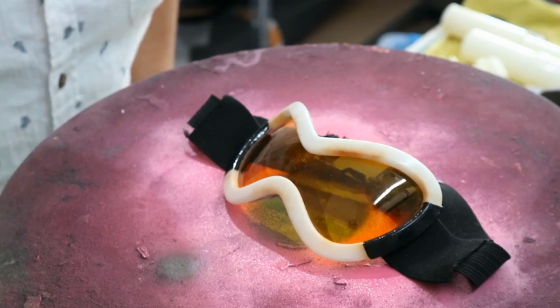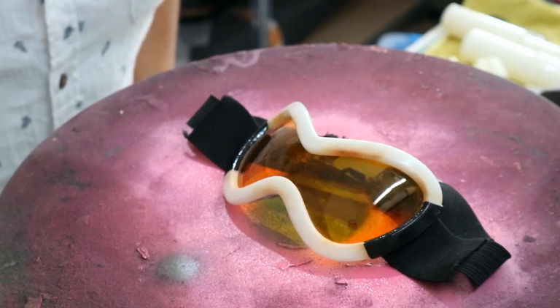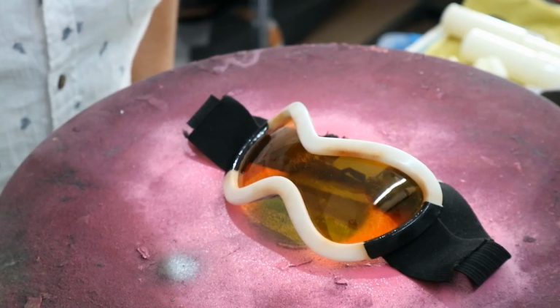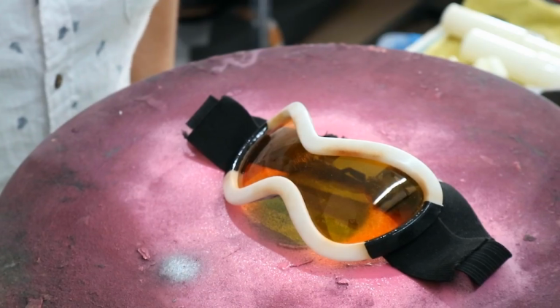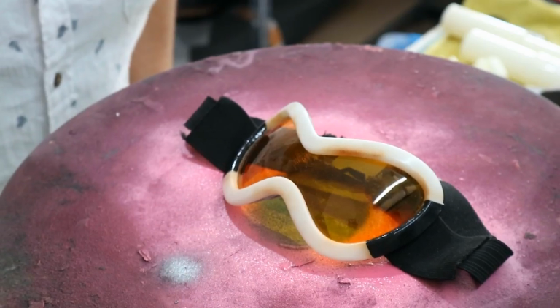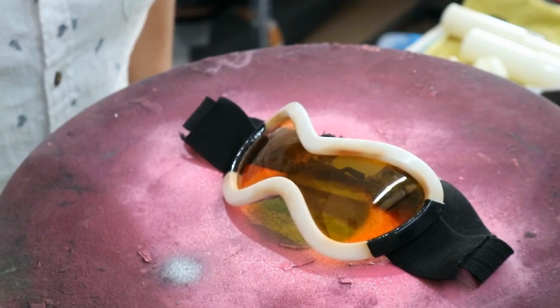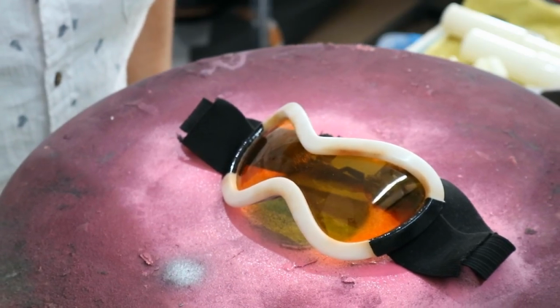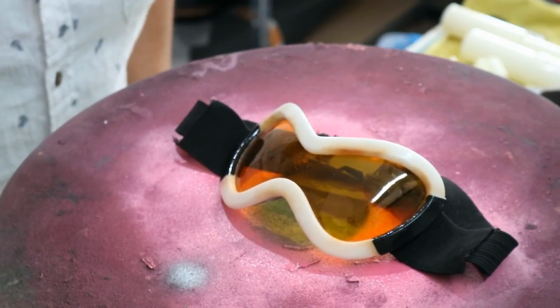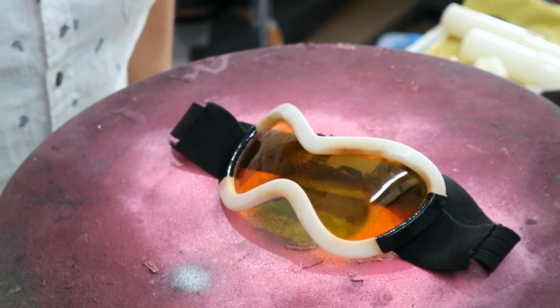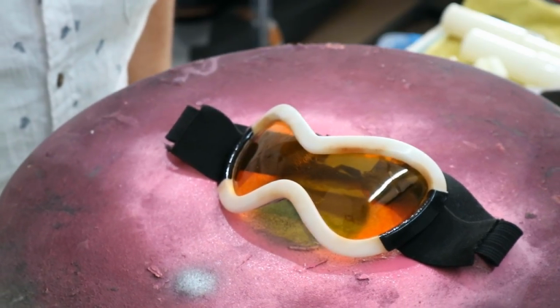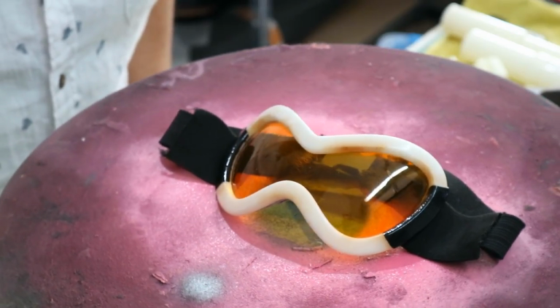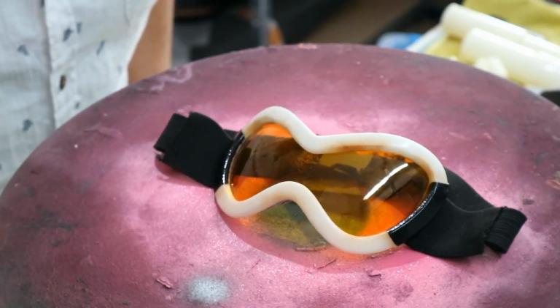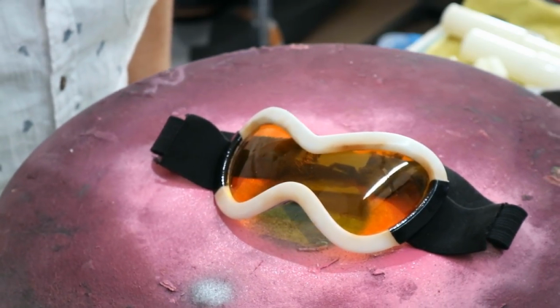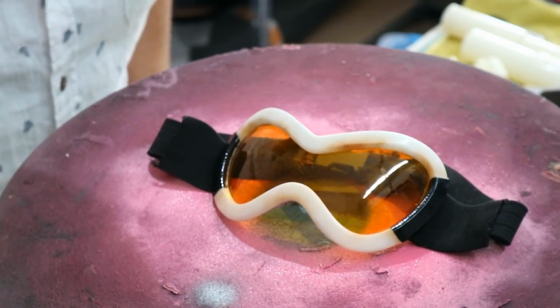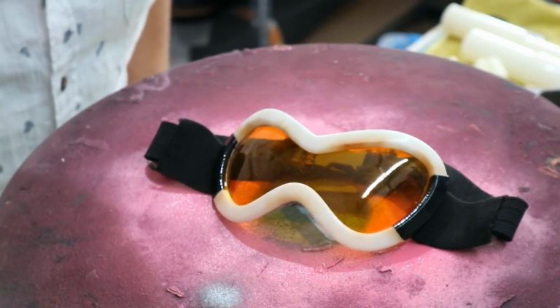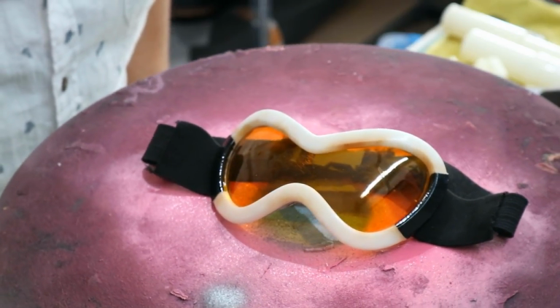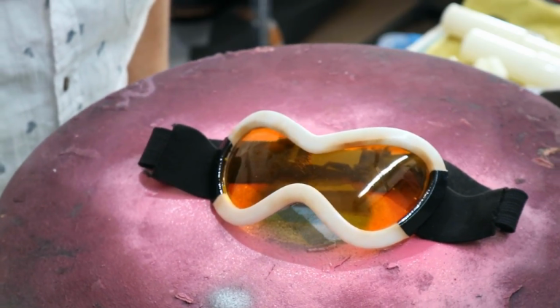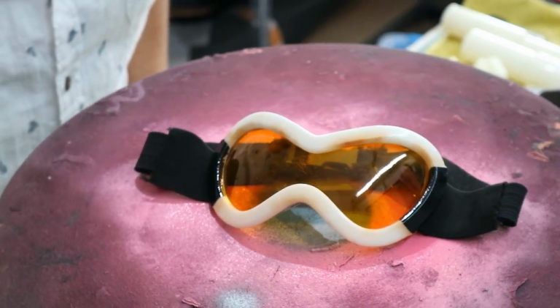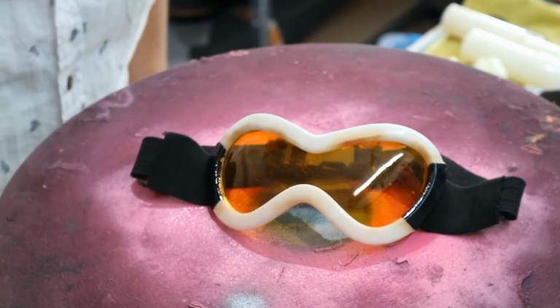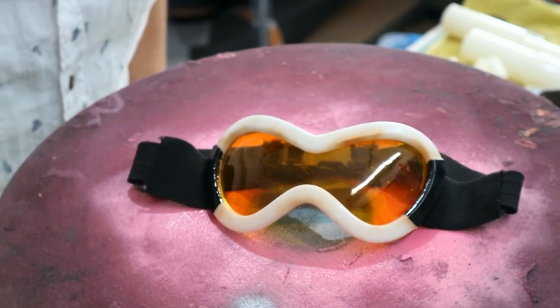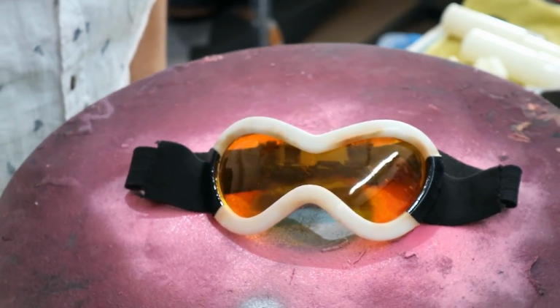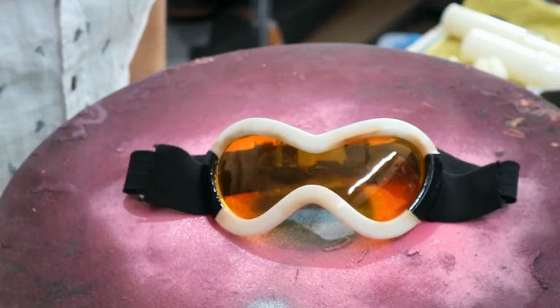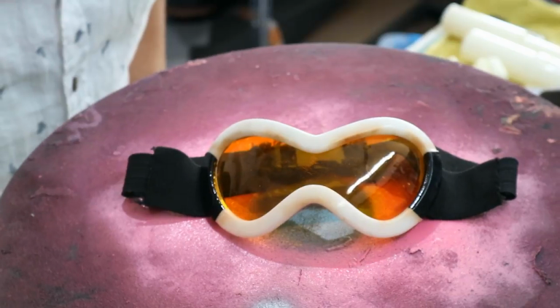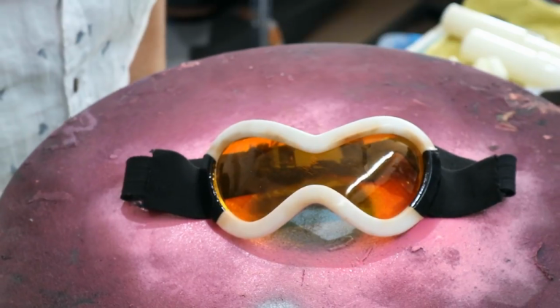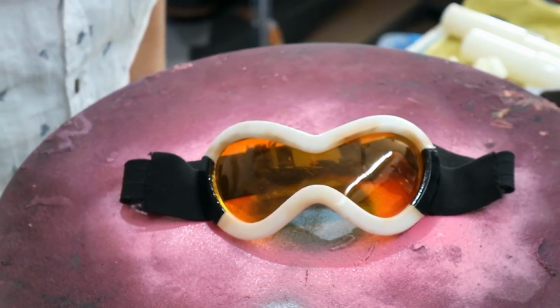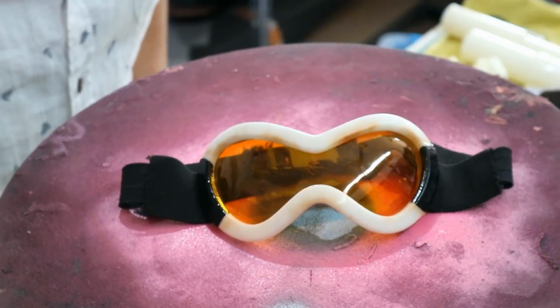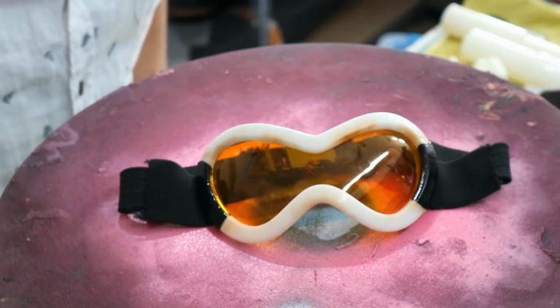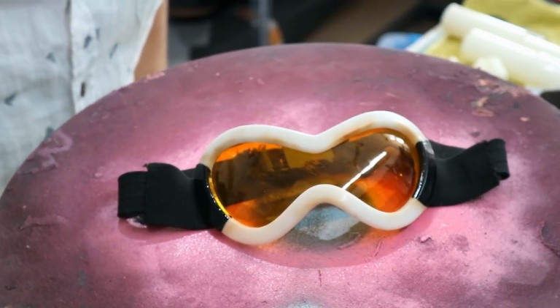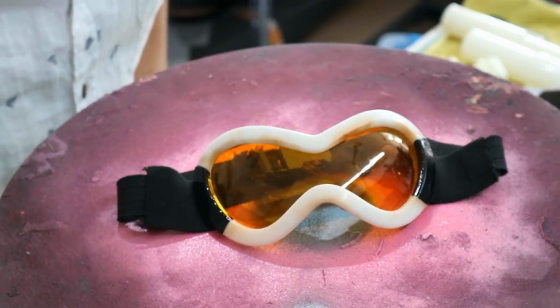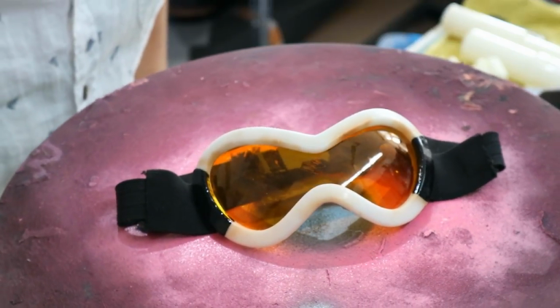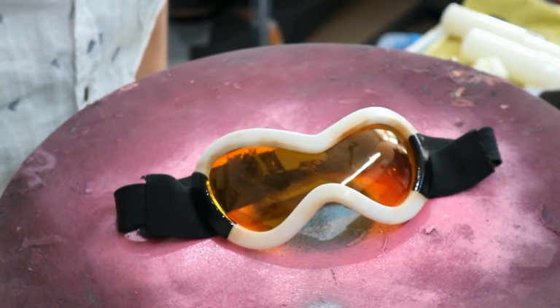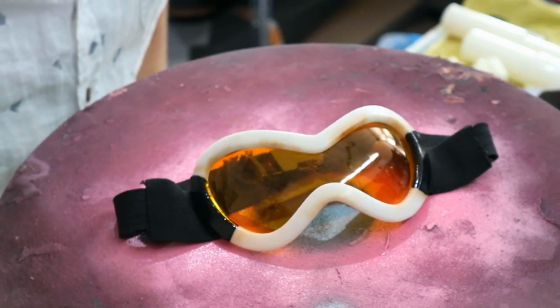Once the visor was cut out, we dyed it in orange and then glued it into the frame. More on the dyeing later.